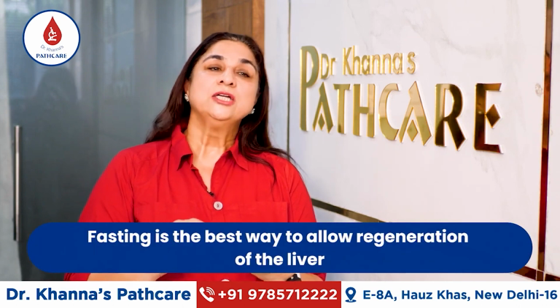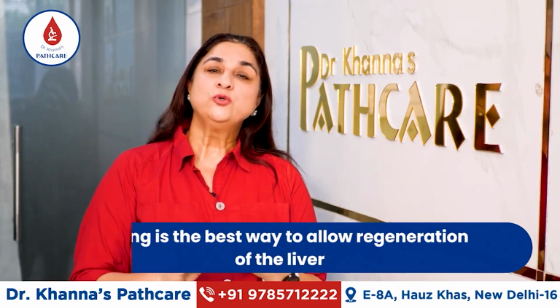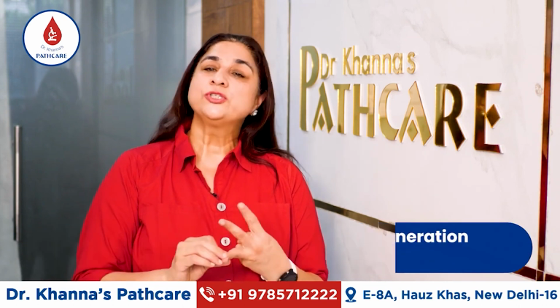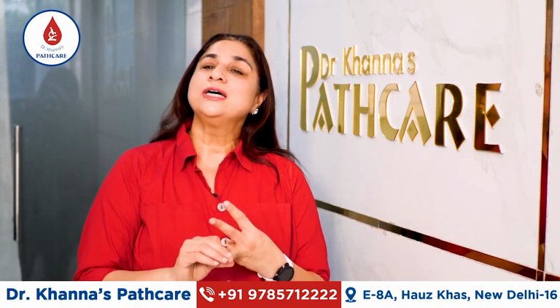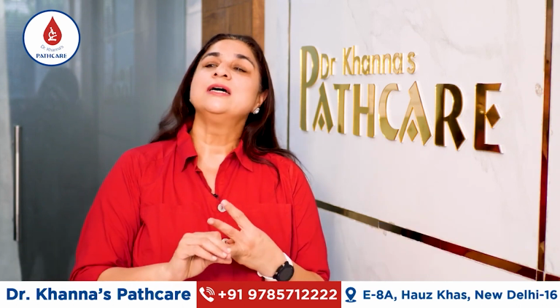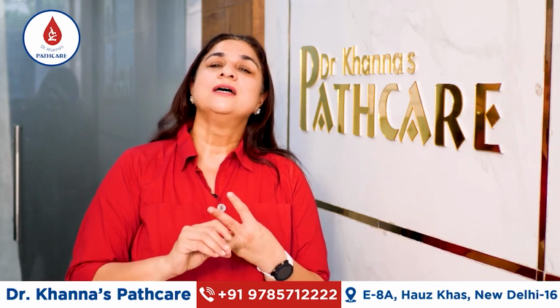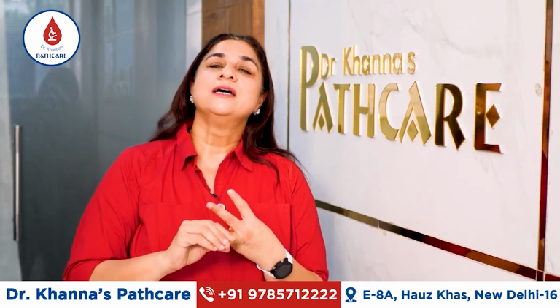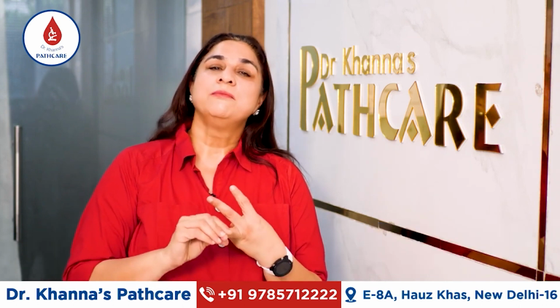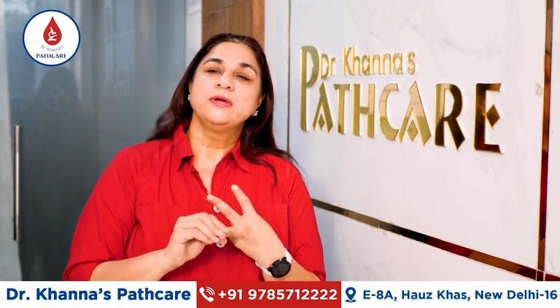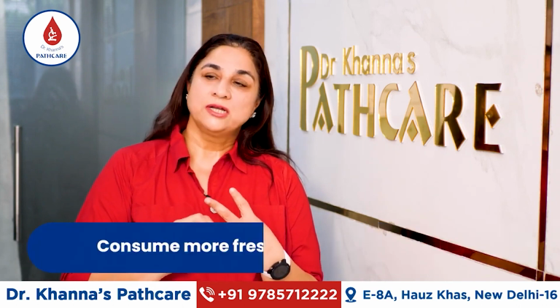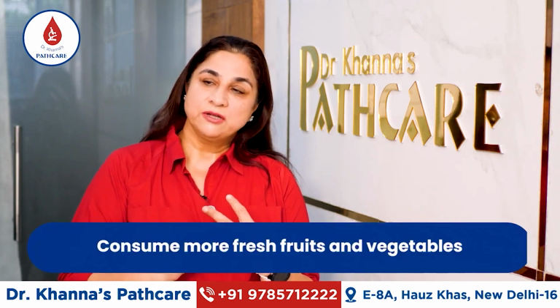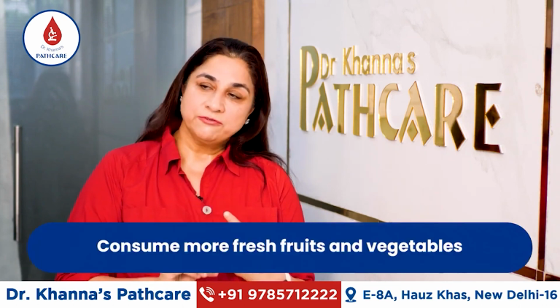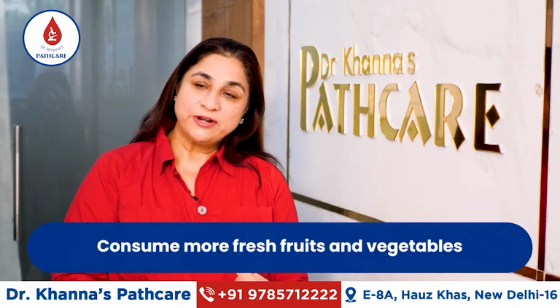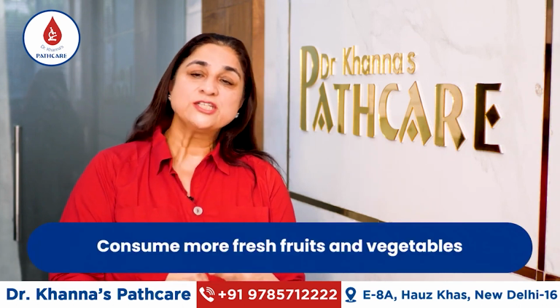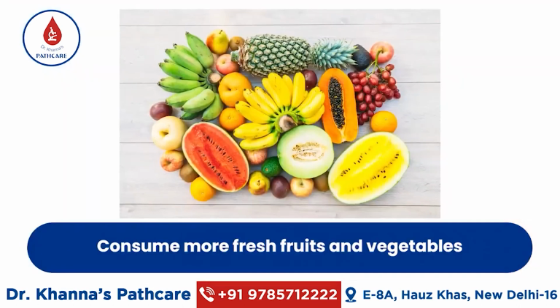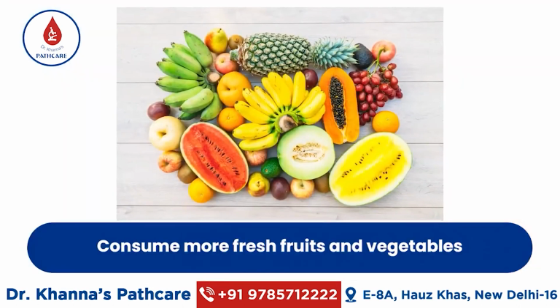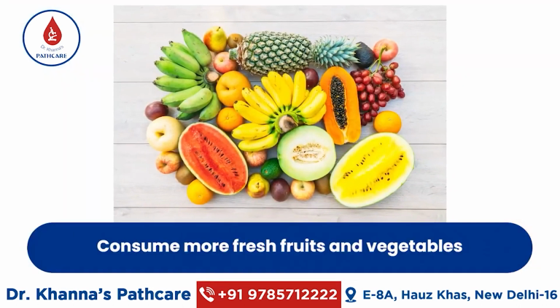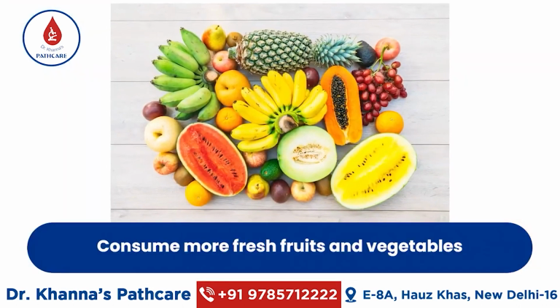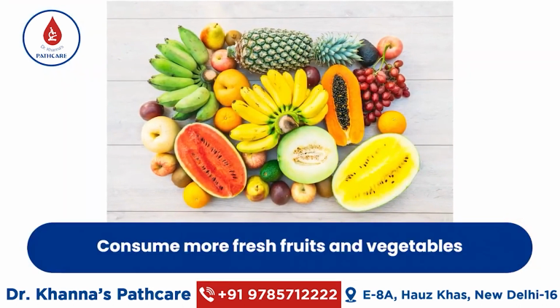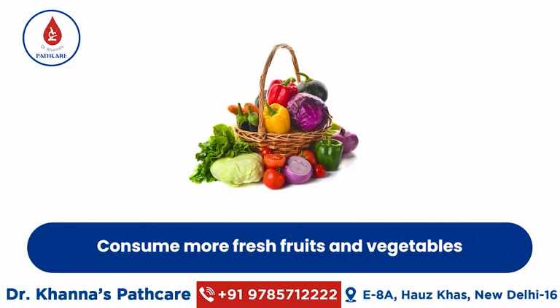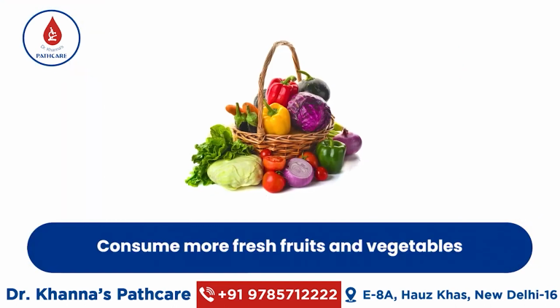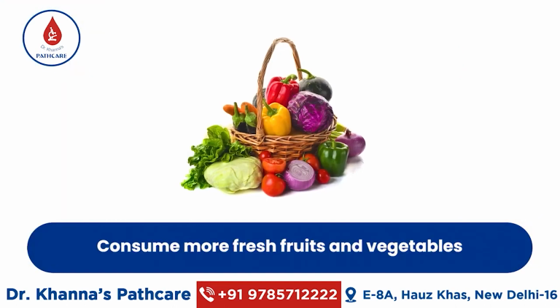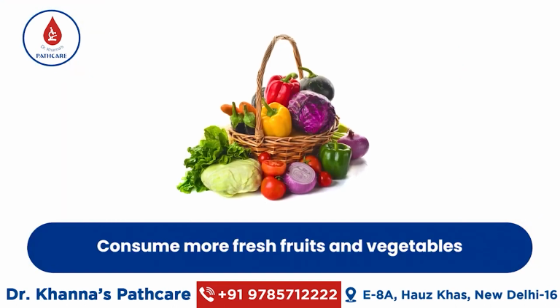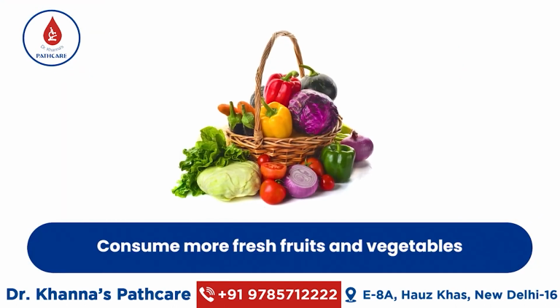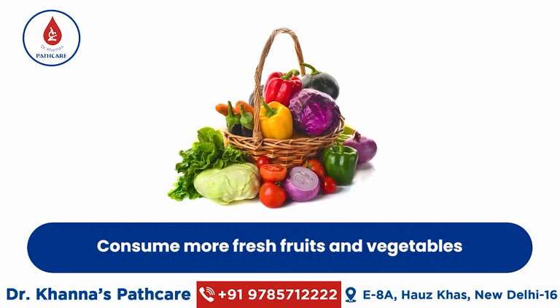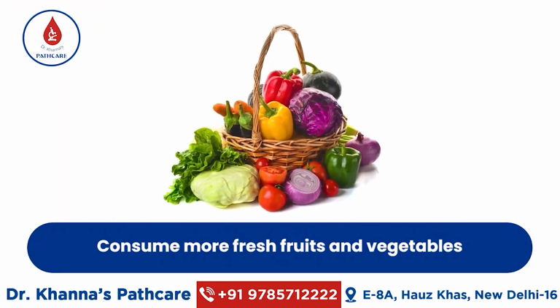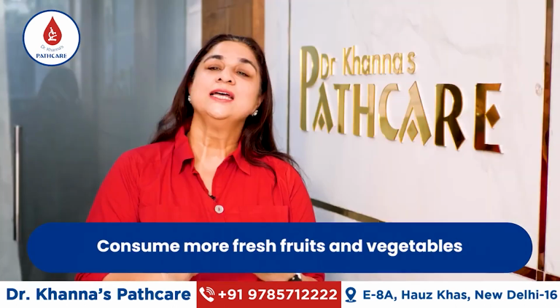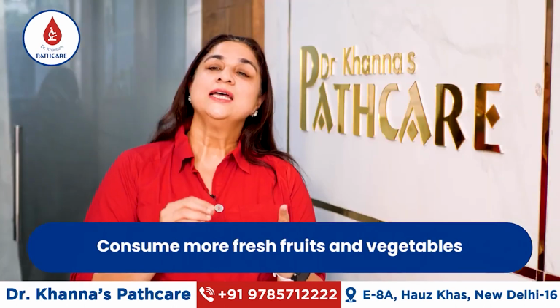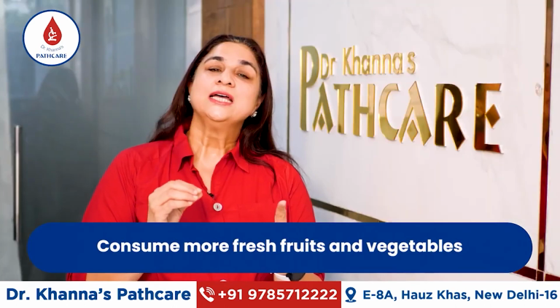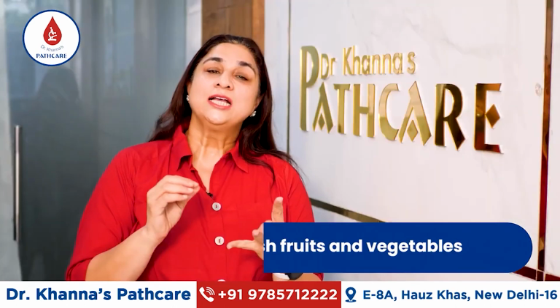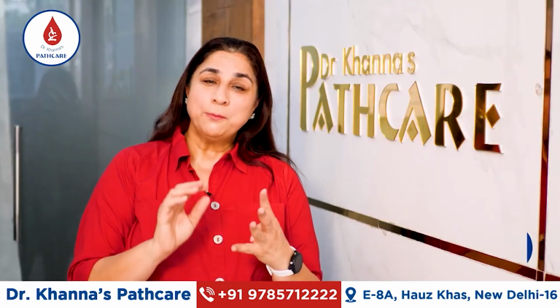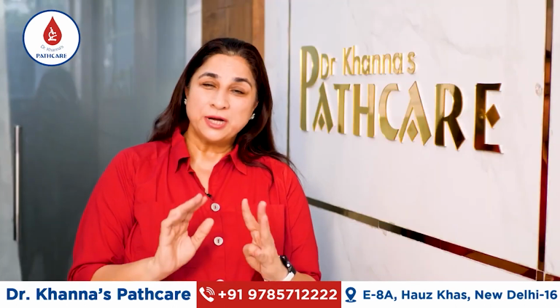Second, eat fresh fruits and fresh vegetables. If you eat fresh vegetables, you will be able to eat less.